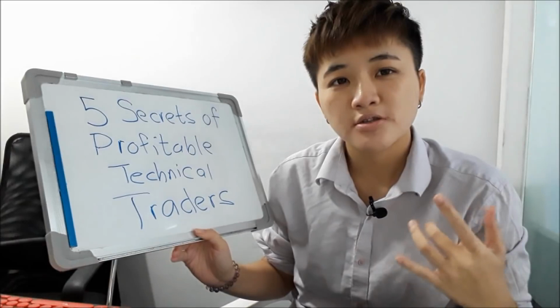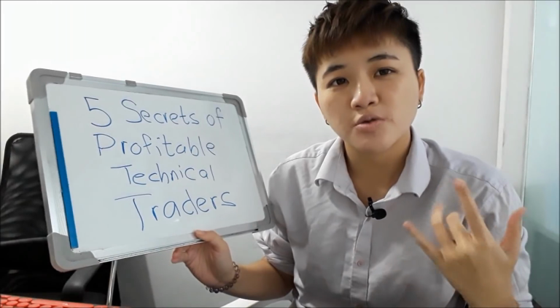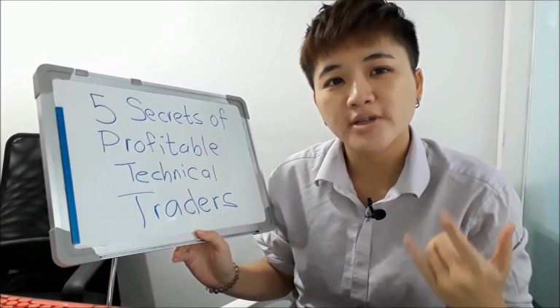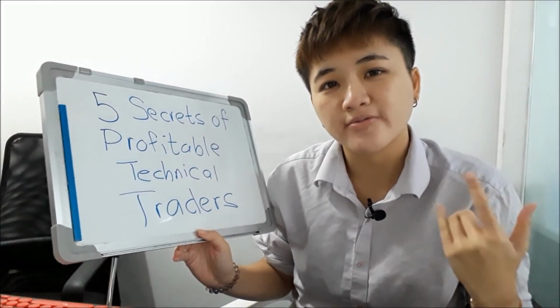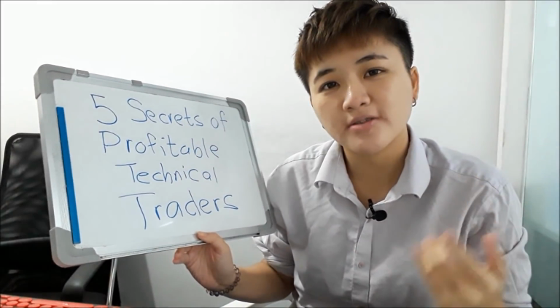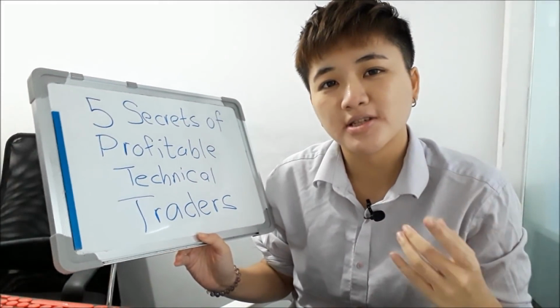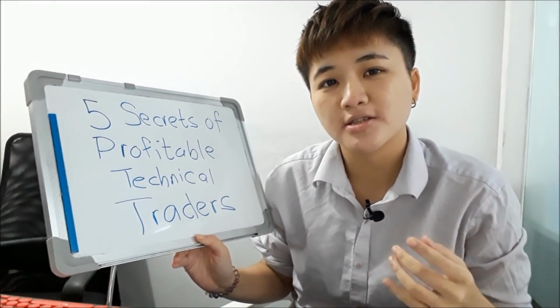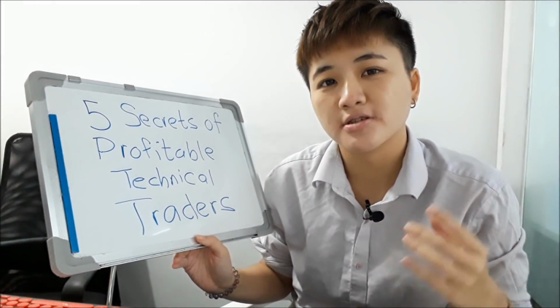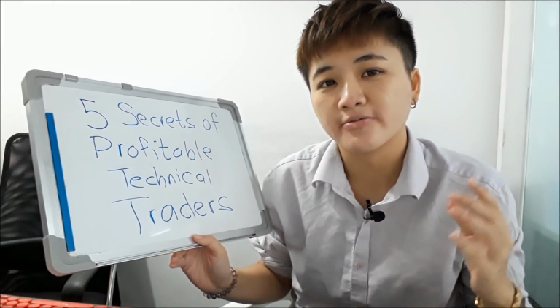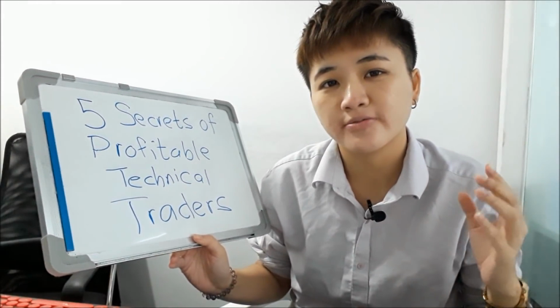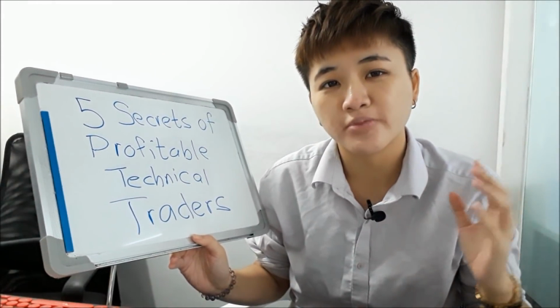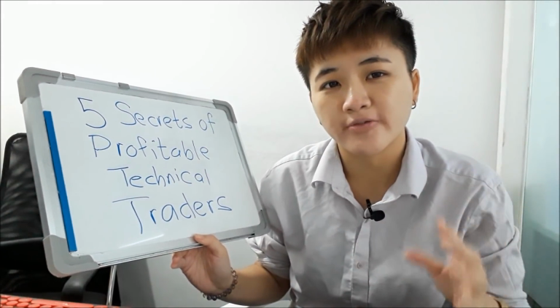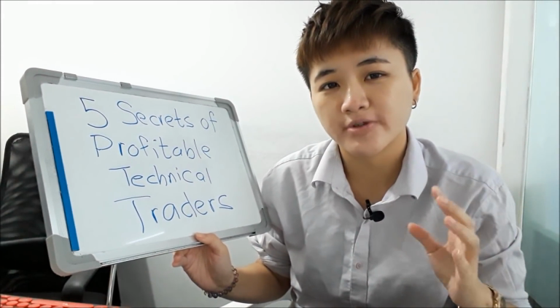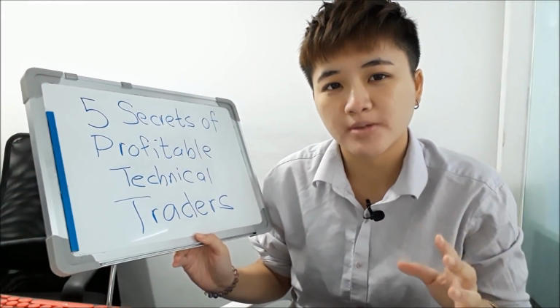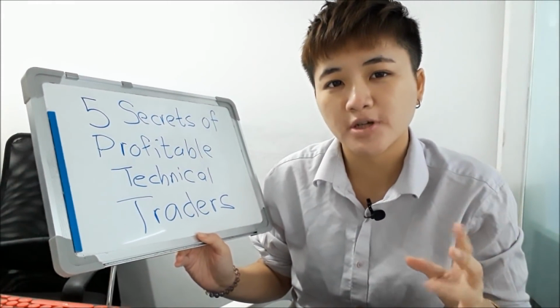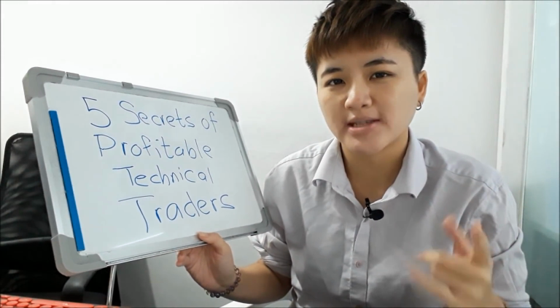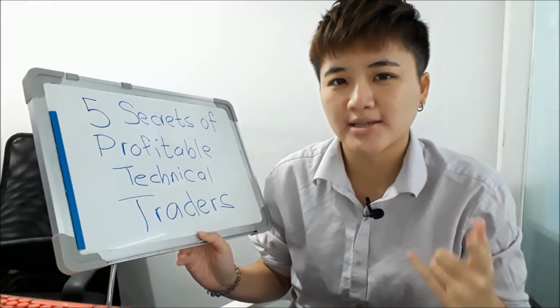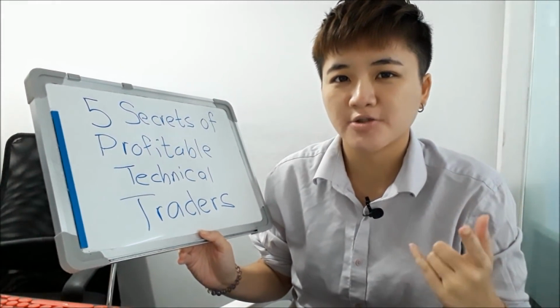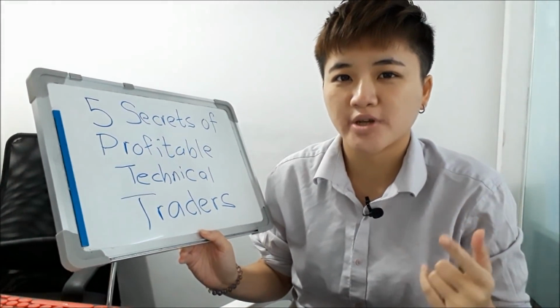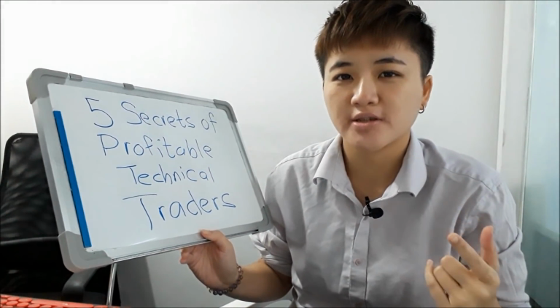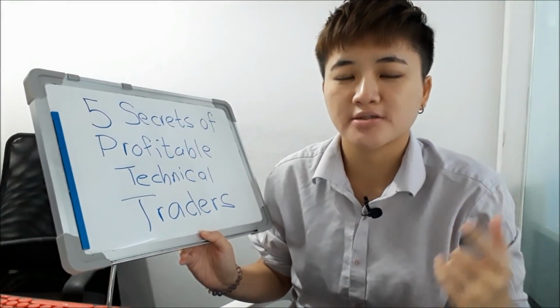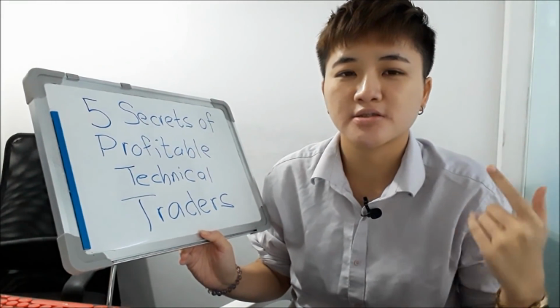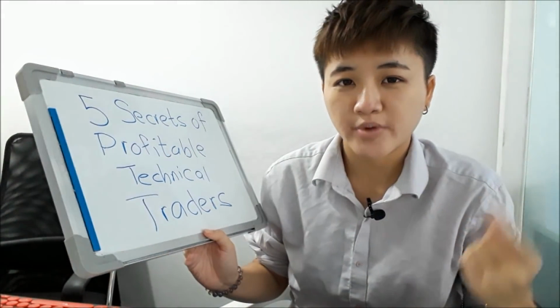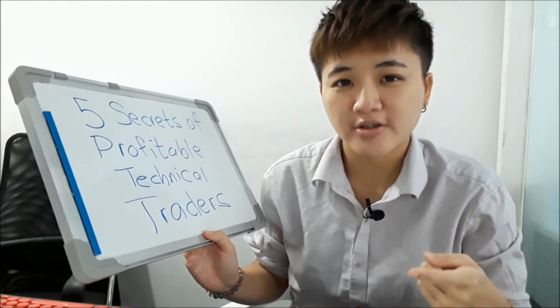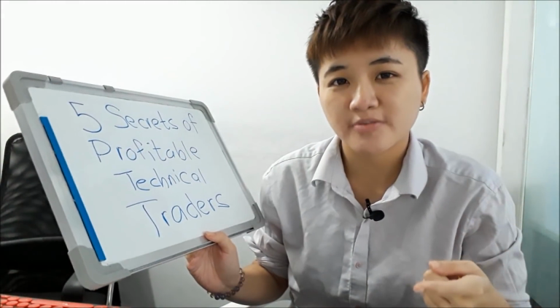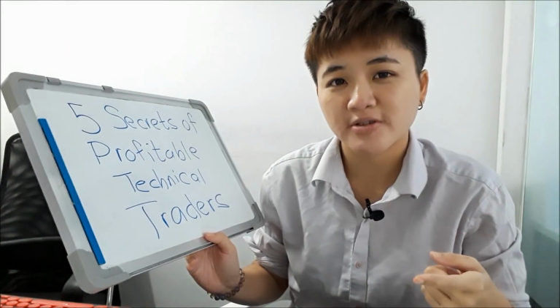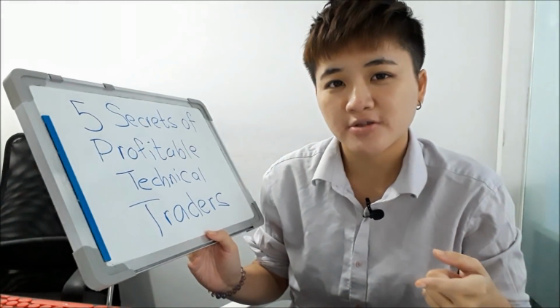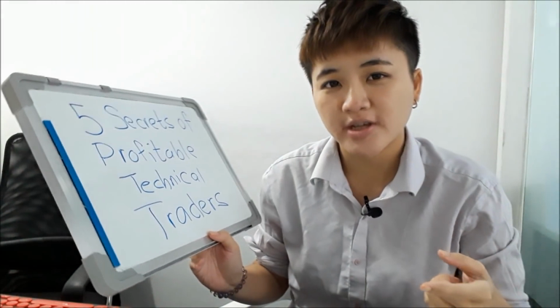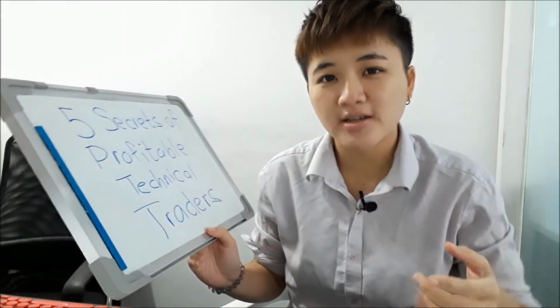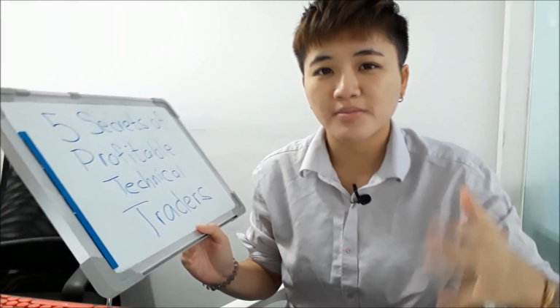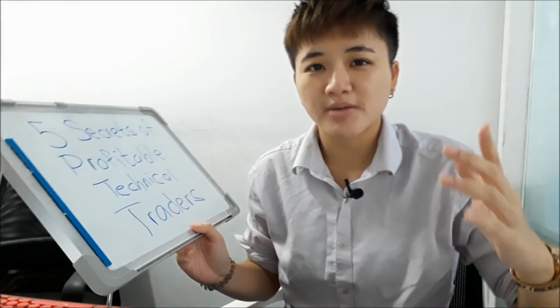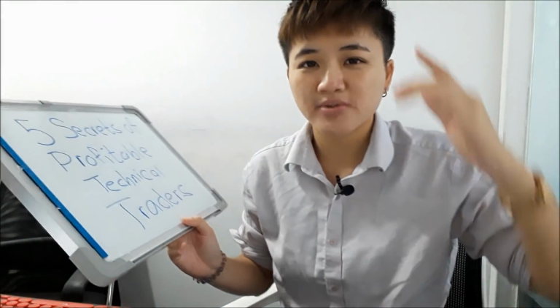What are the five secrets of profitable technical traders? We are going to talk about that today.